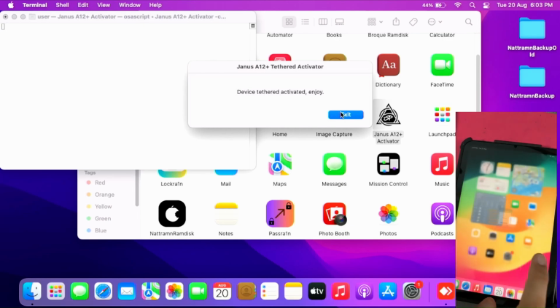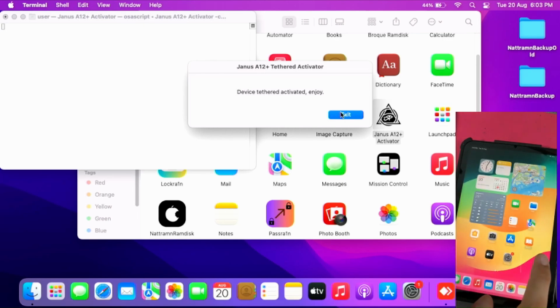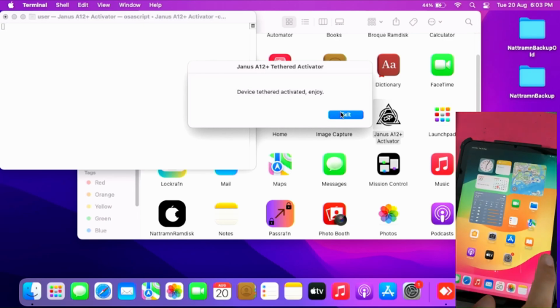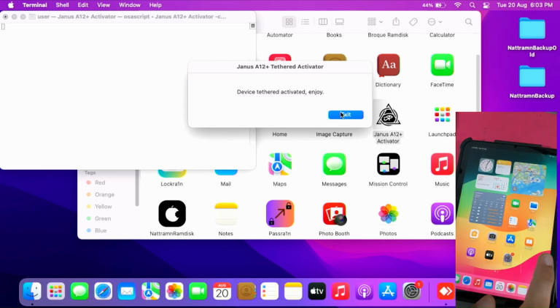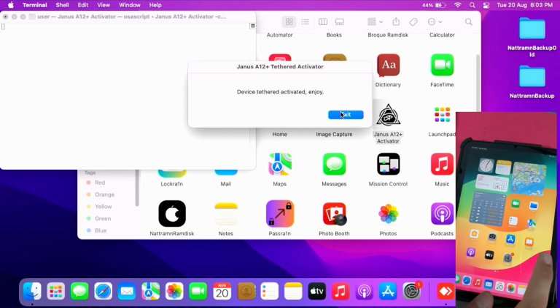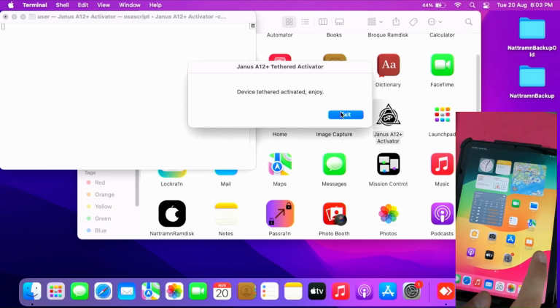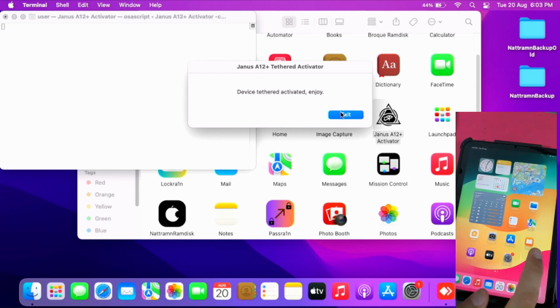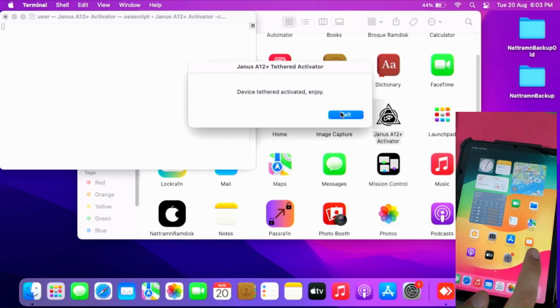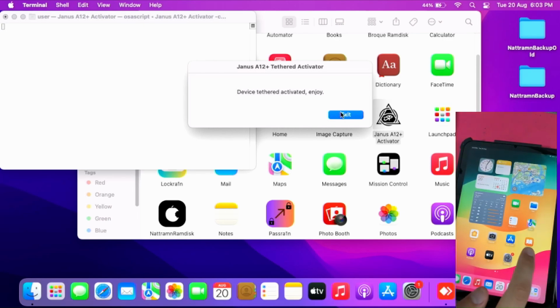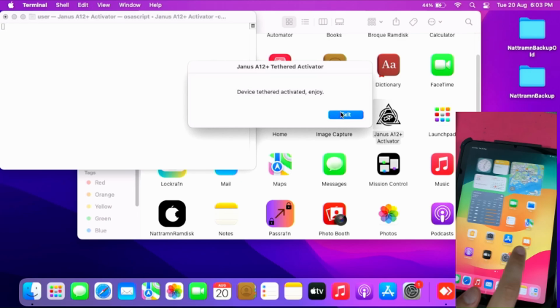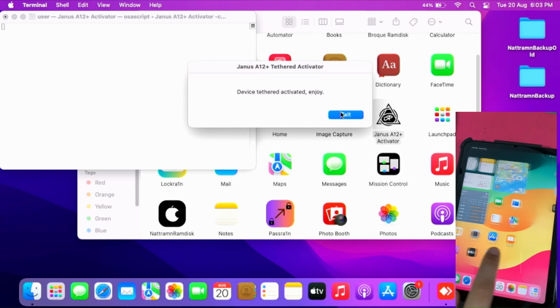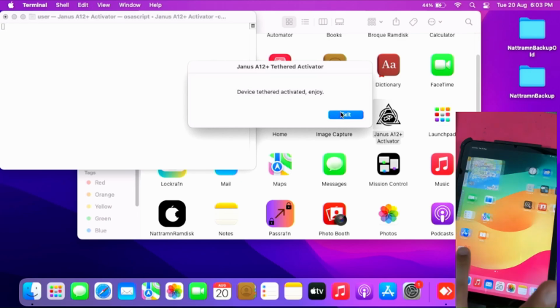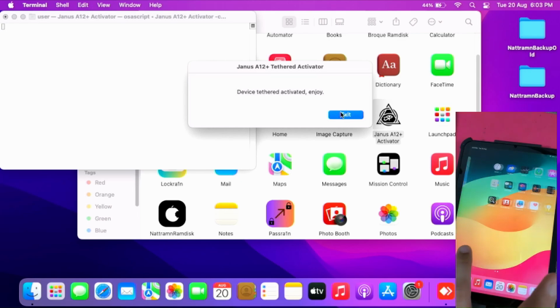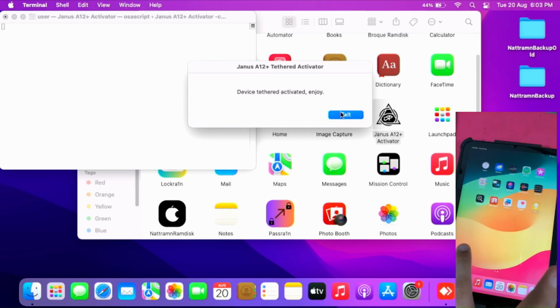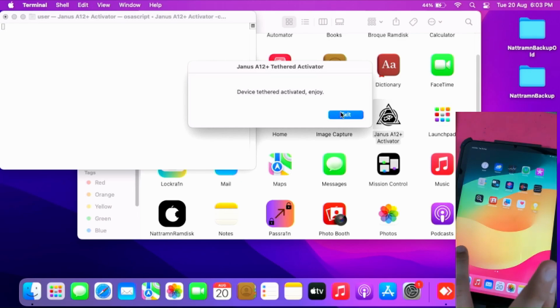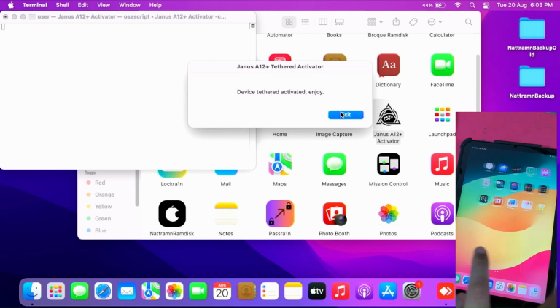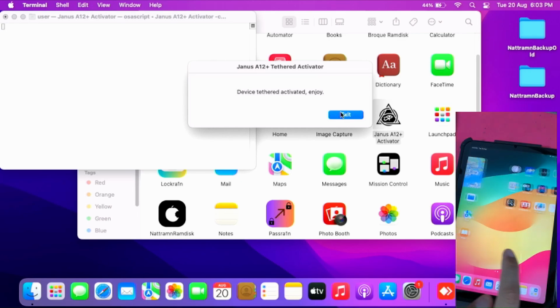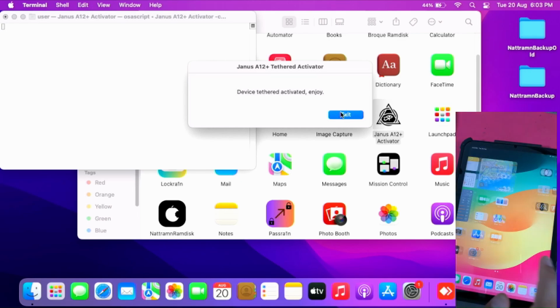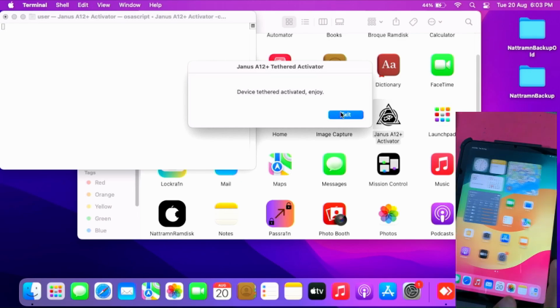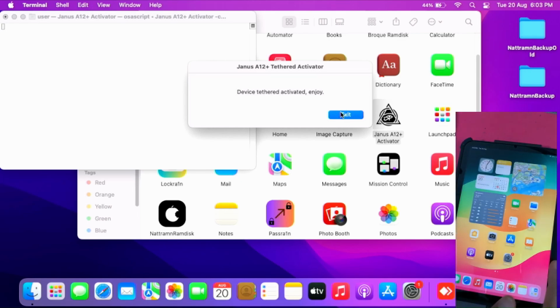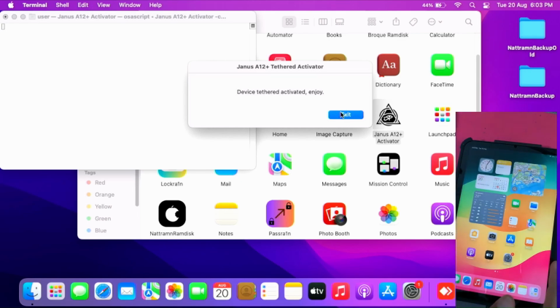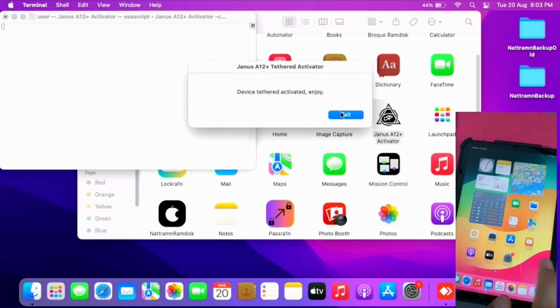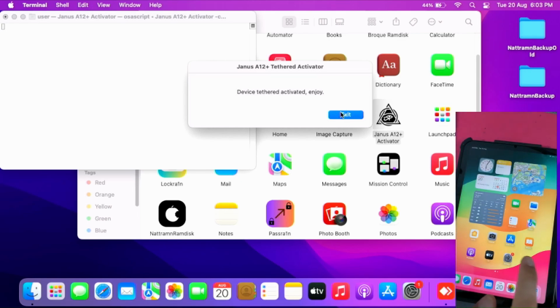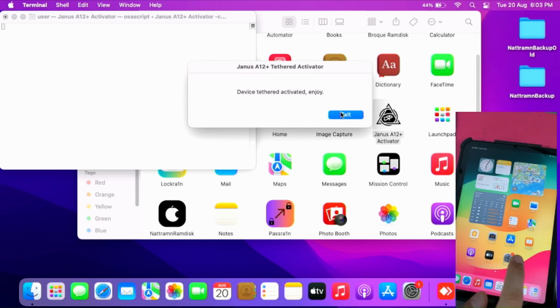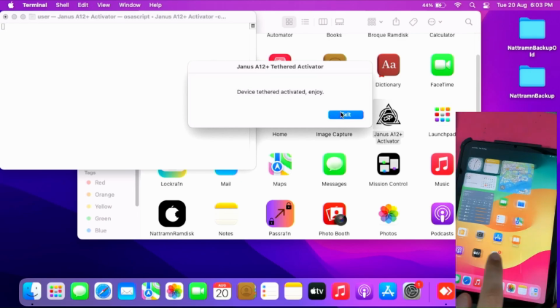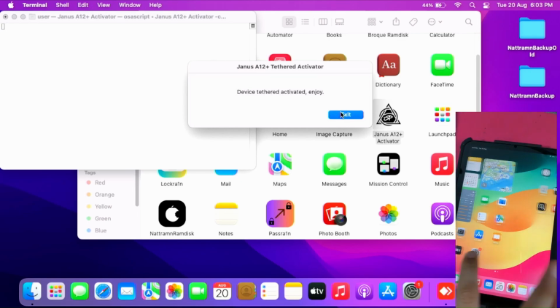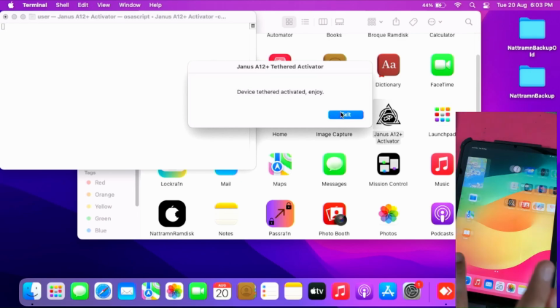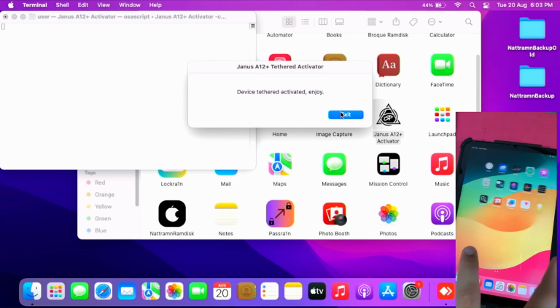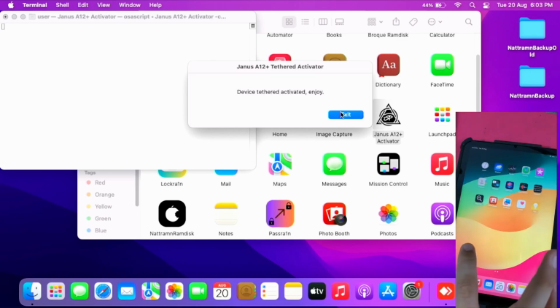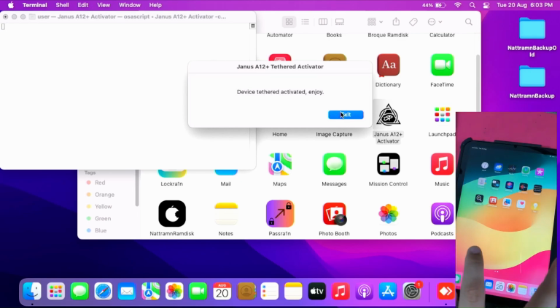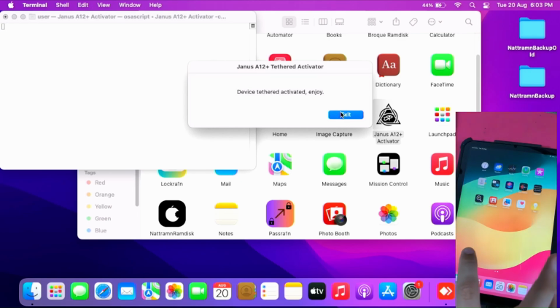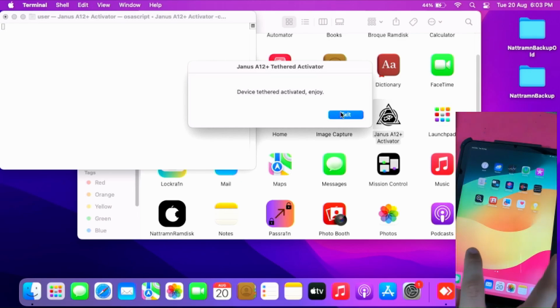And boom — as you can see, it's now at the home screen!